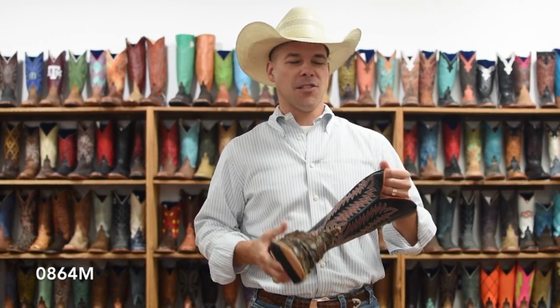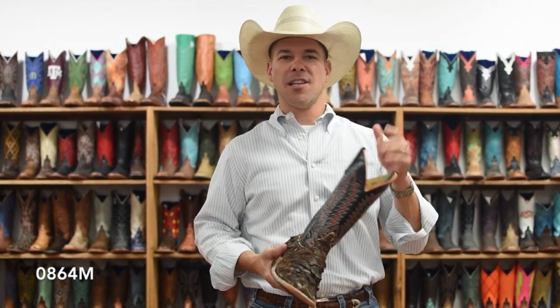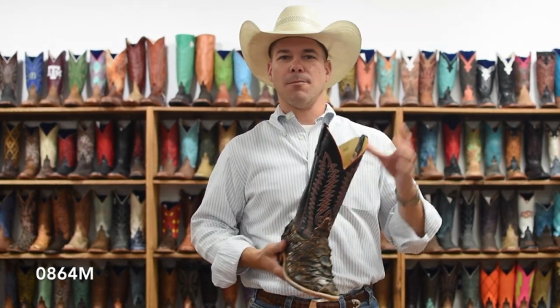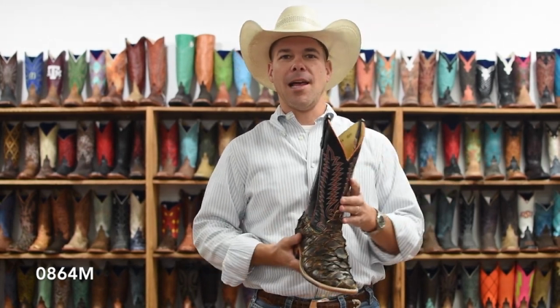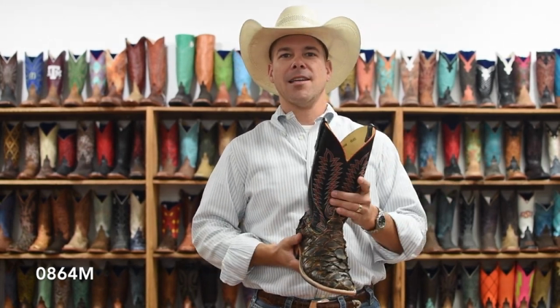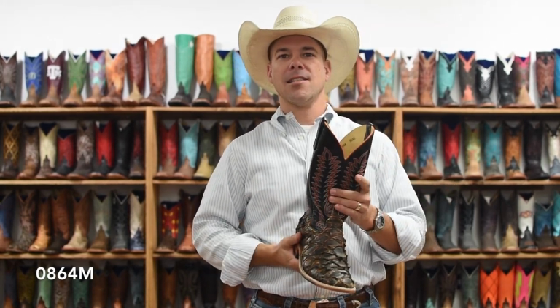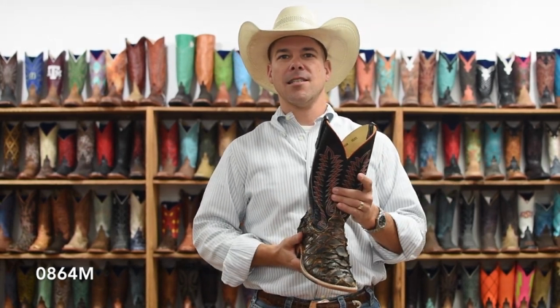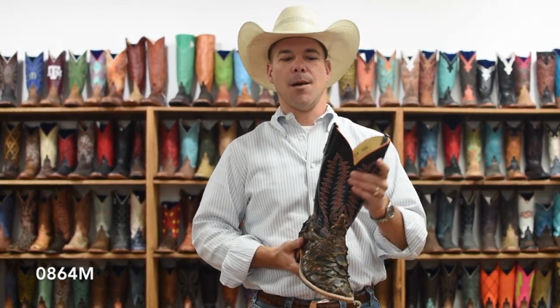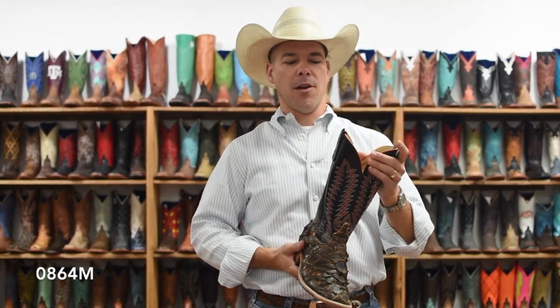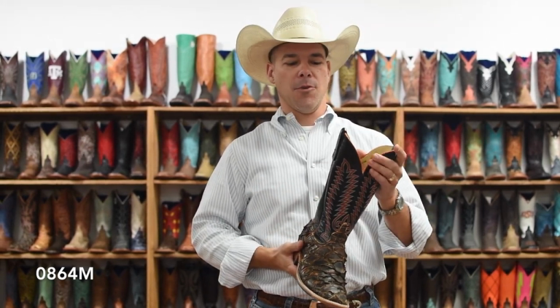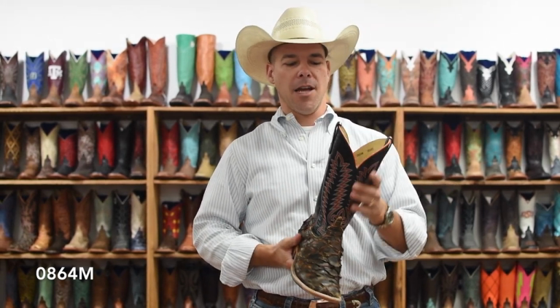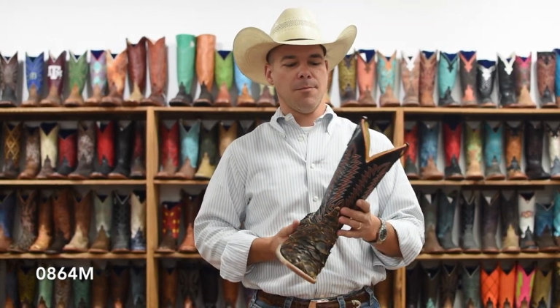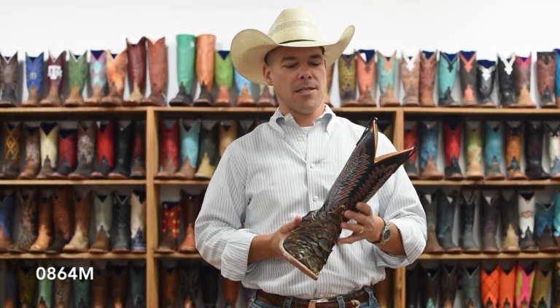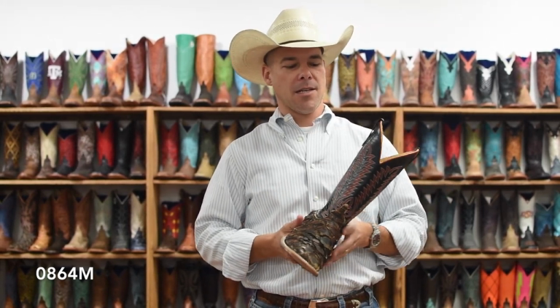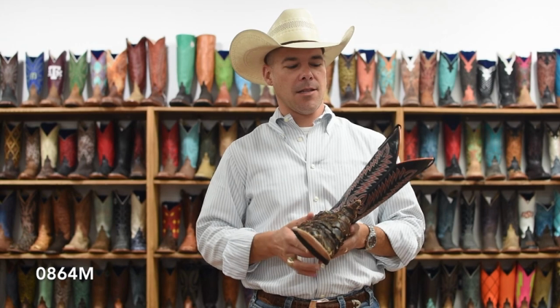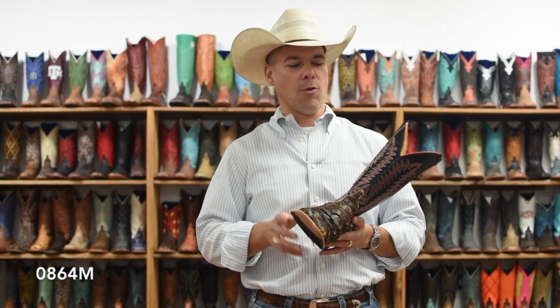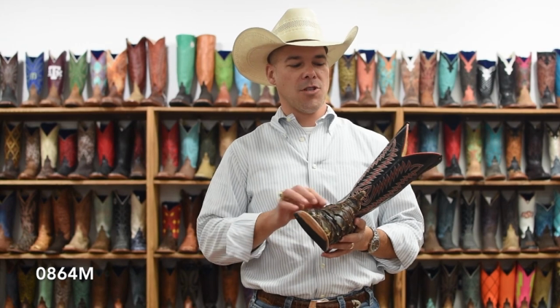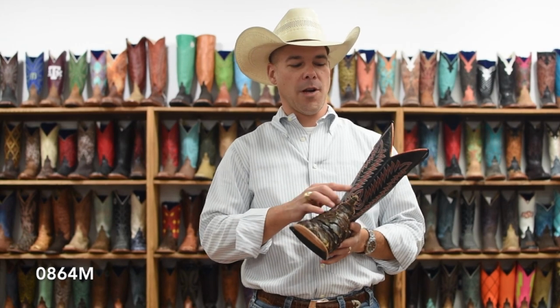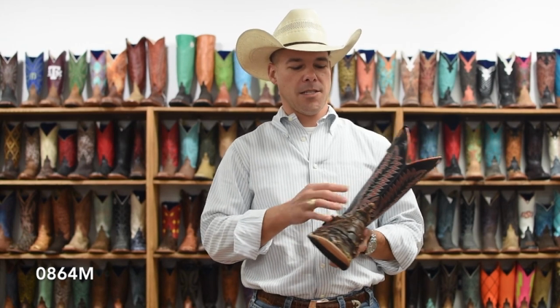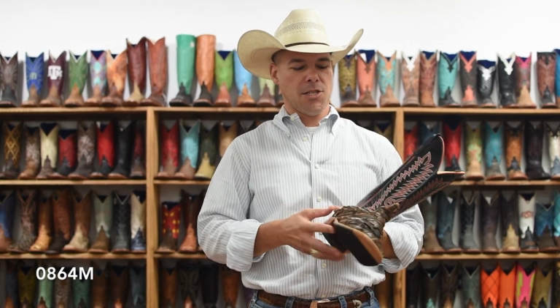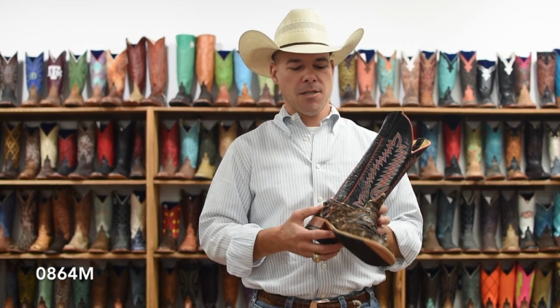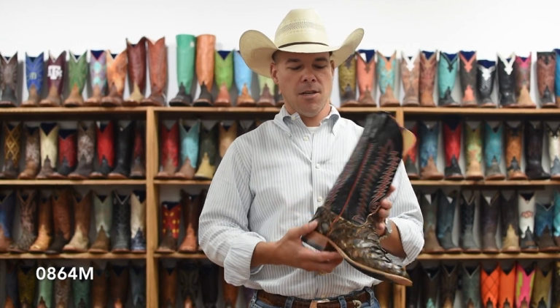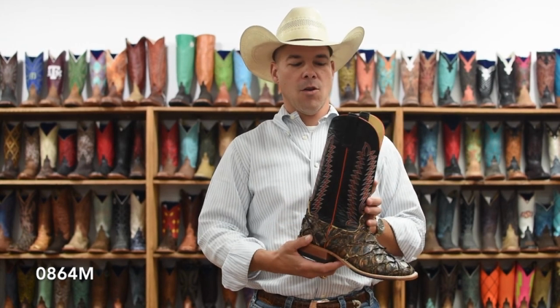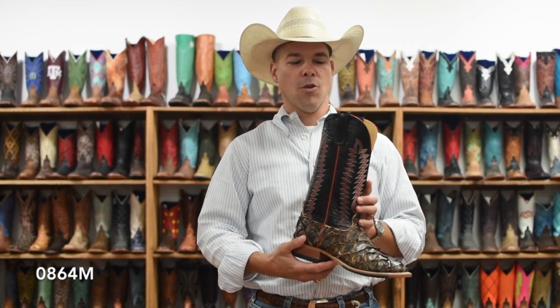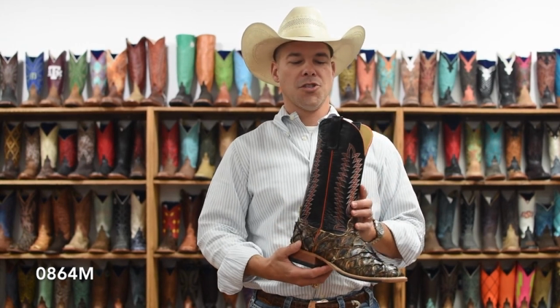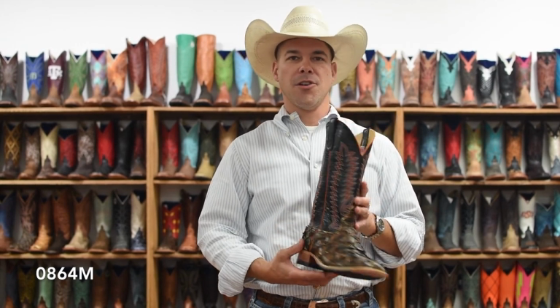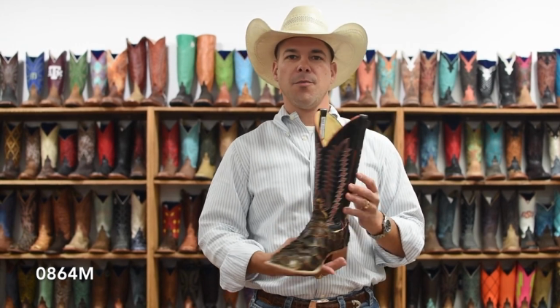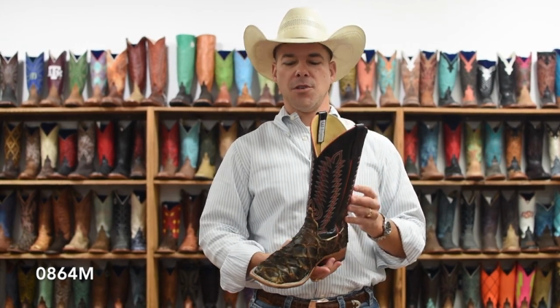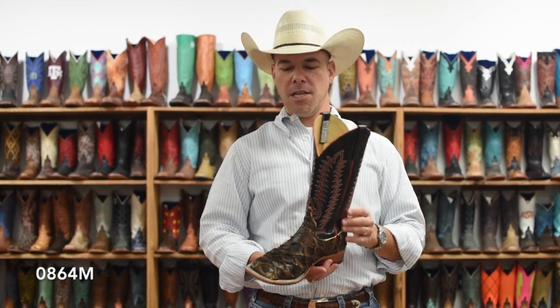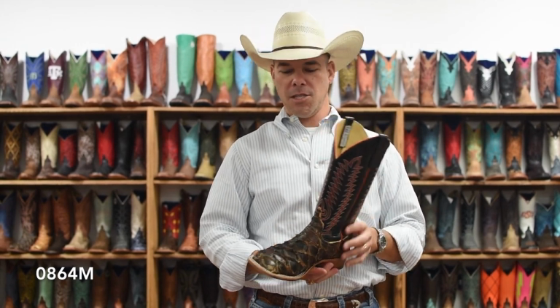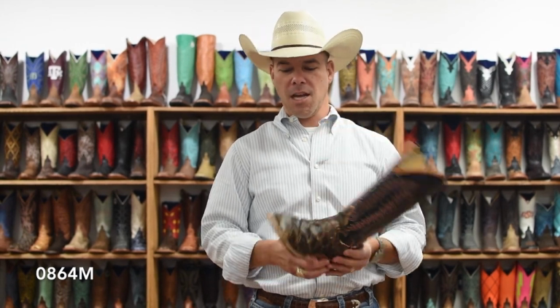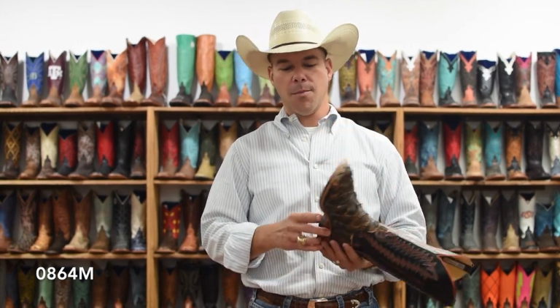This has a black kid skin top on it — real nice, basic. Got the orange and white stitching, orange trim, 13-inch top.